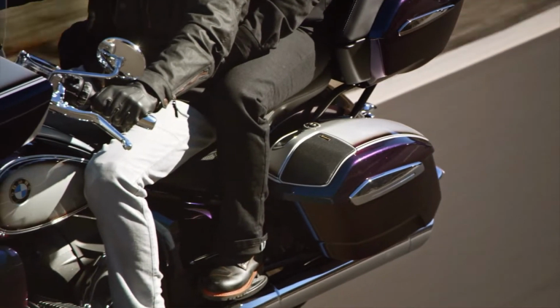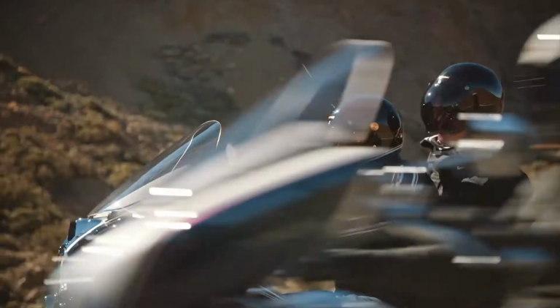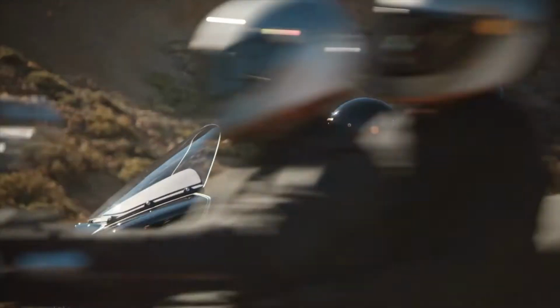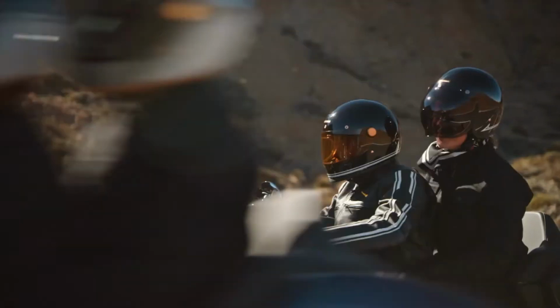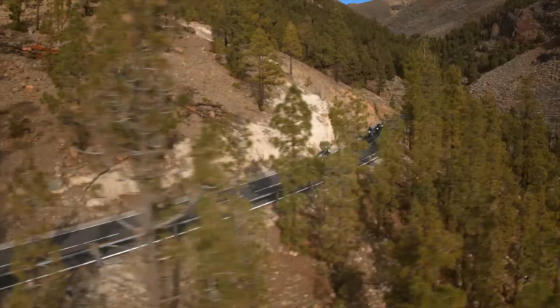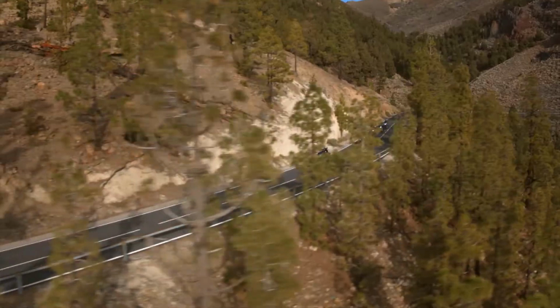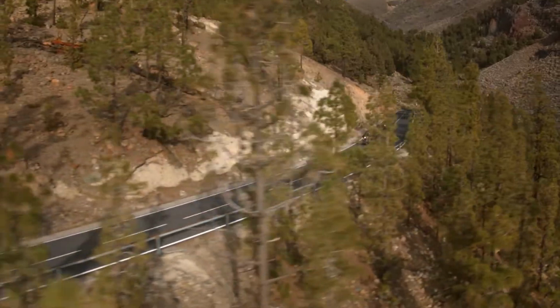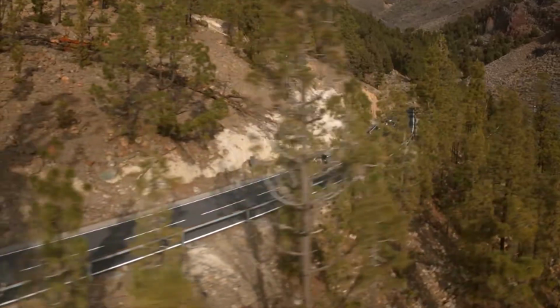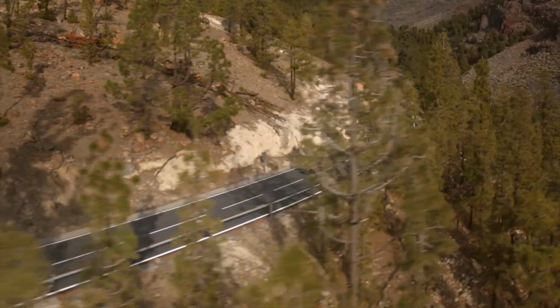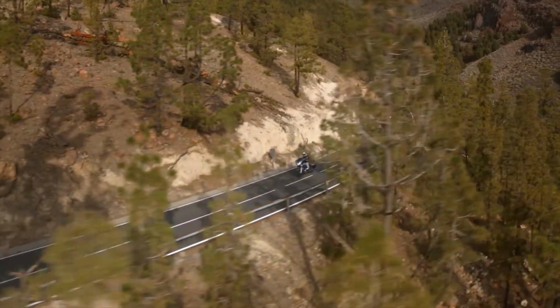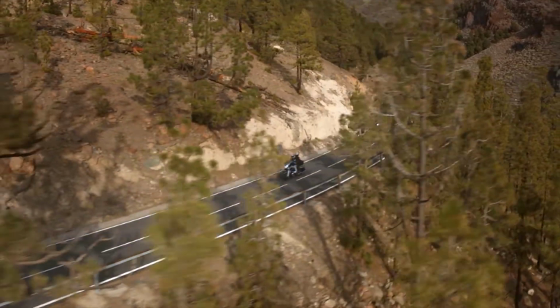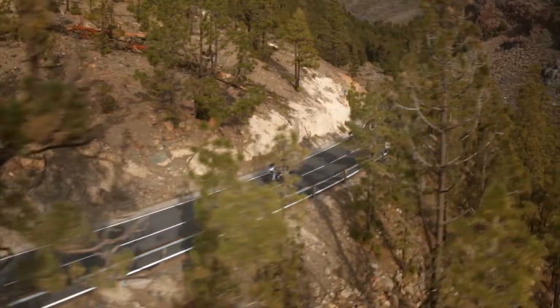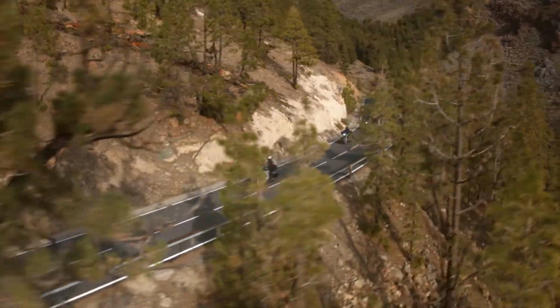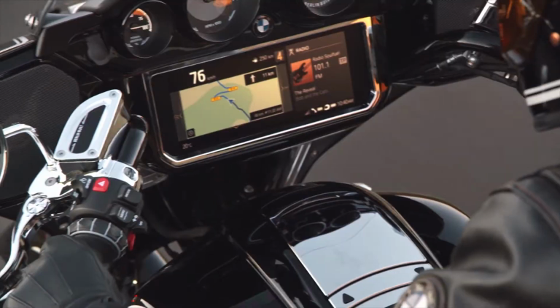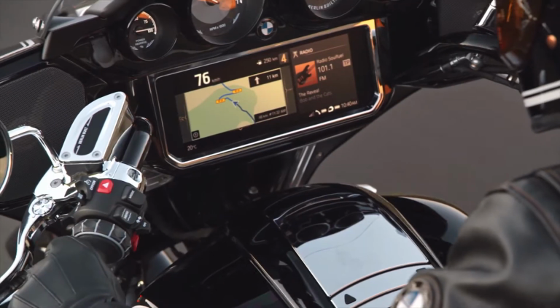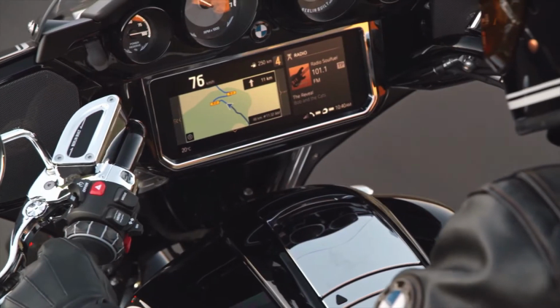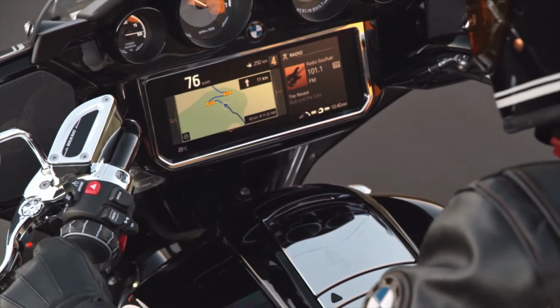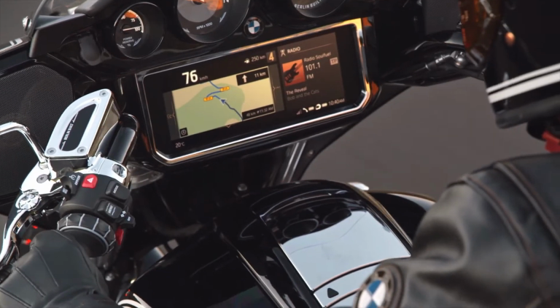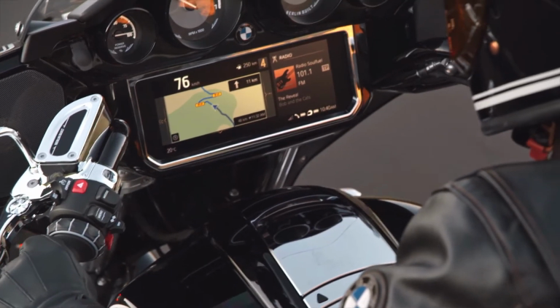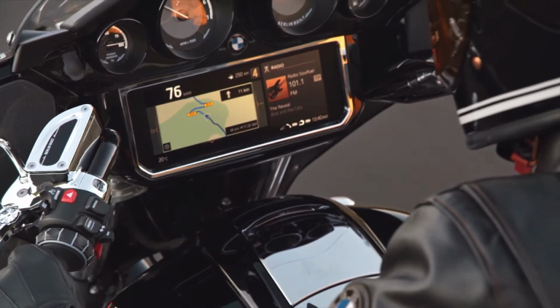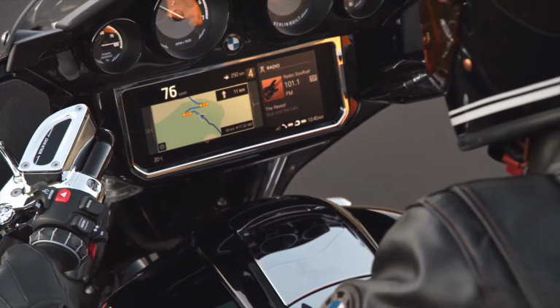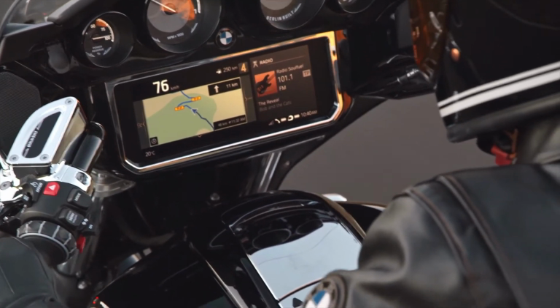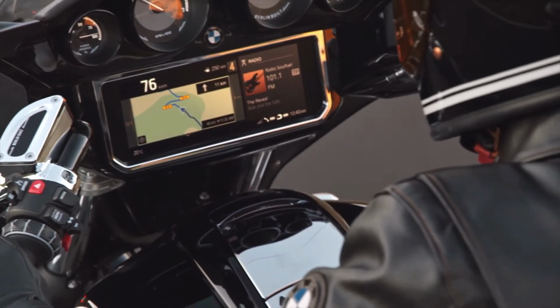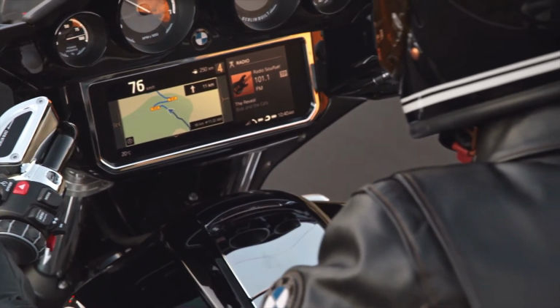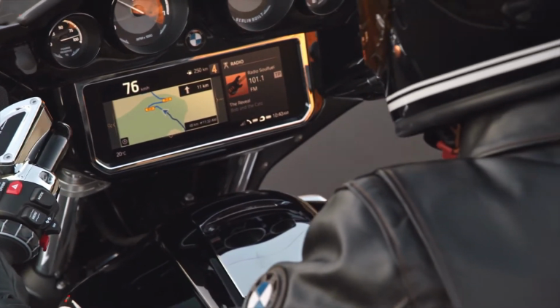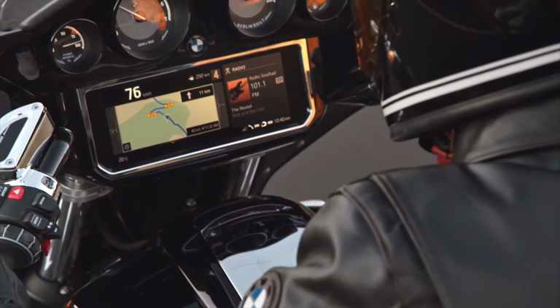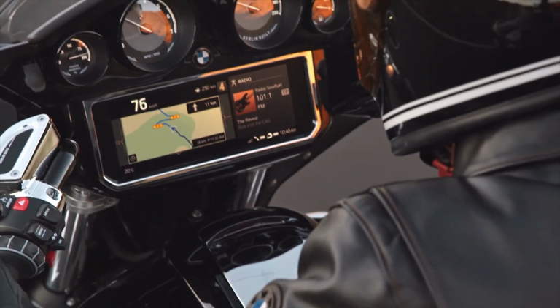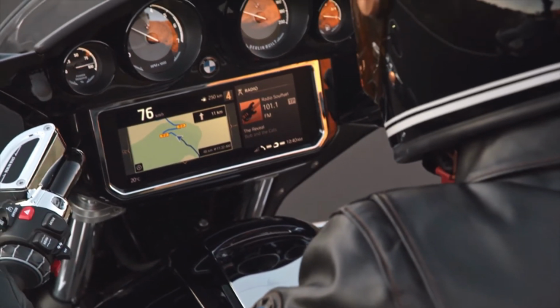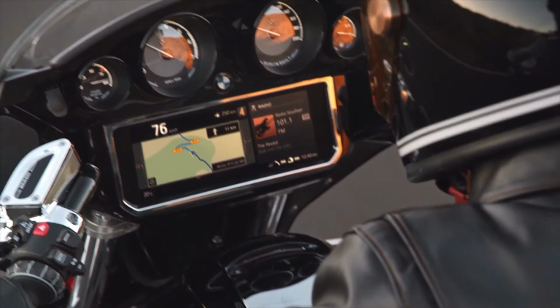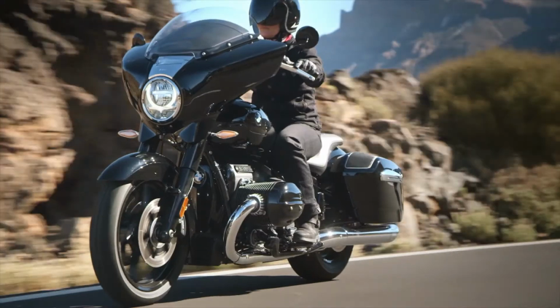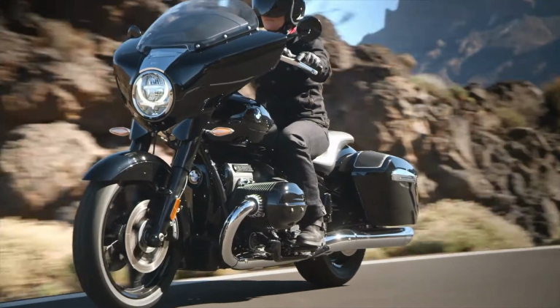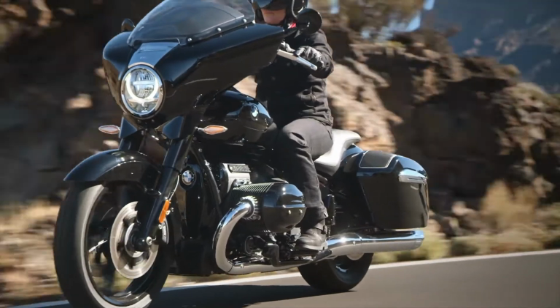Further features include engine protection bars, cases, a top case, seat heating, chrome trim, and an engine finished in silver metallic.